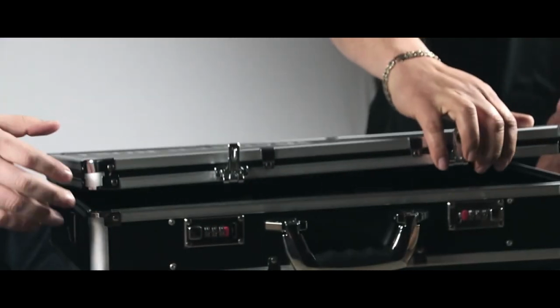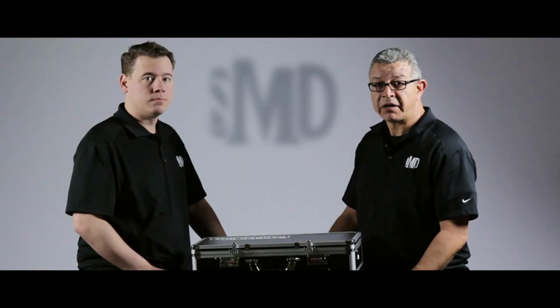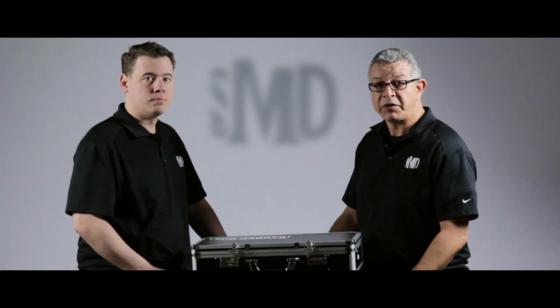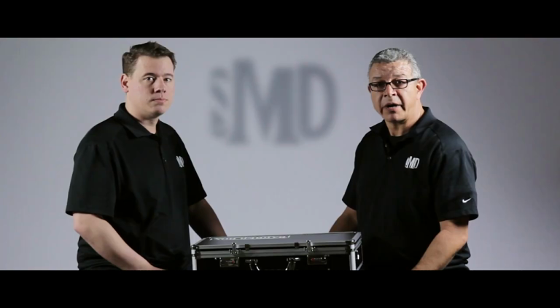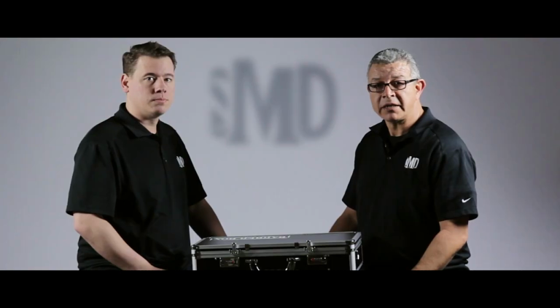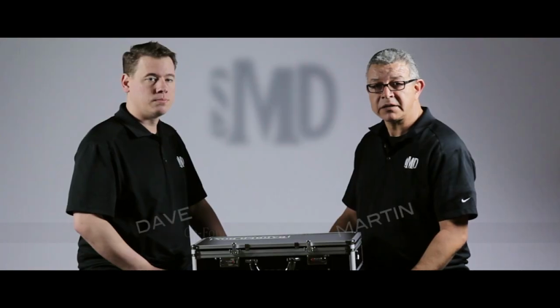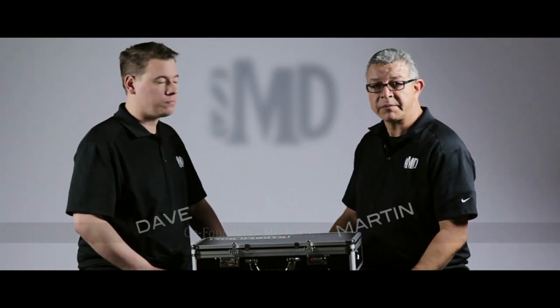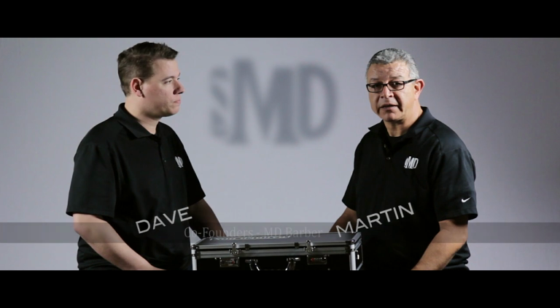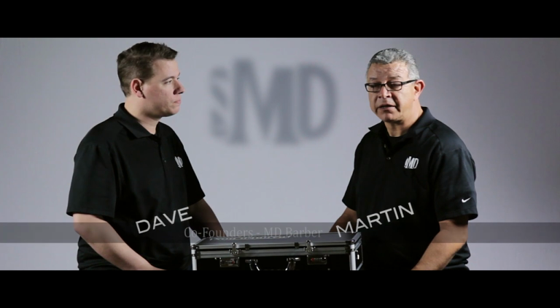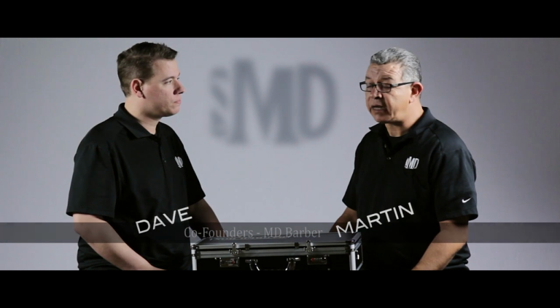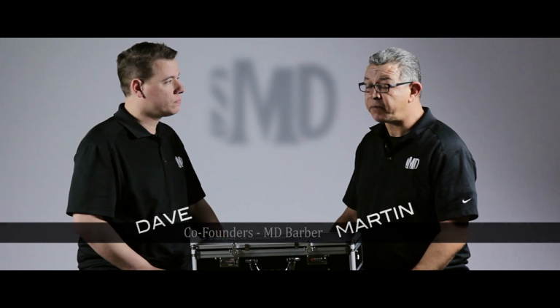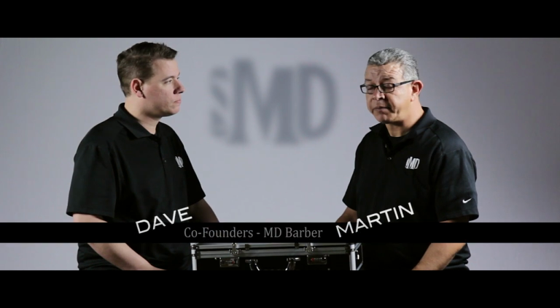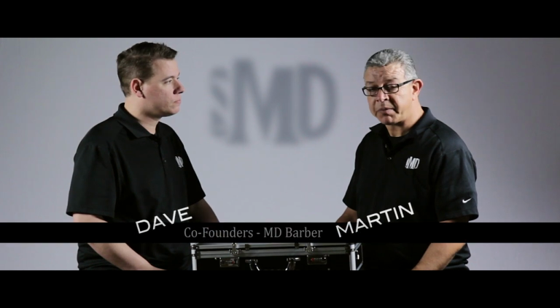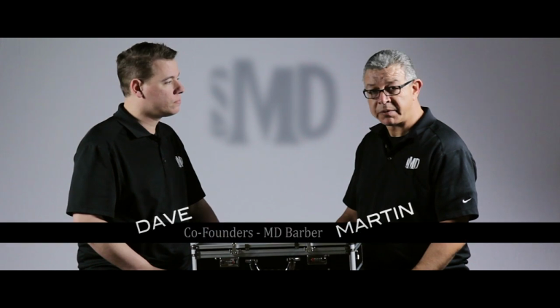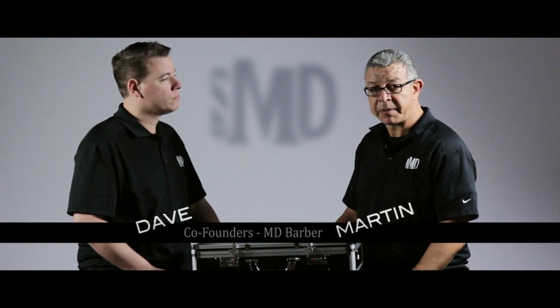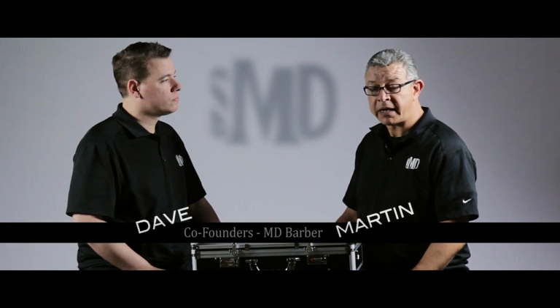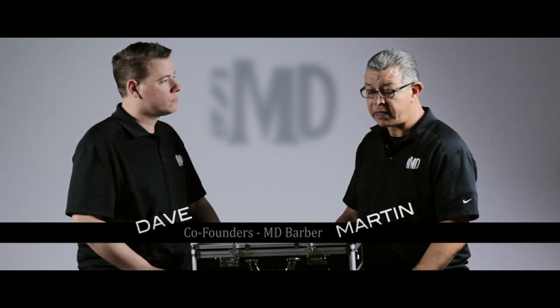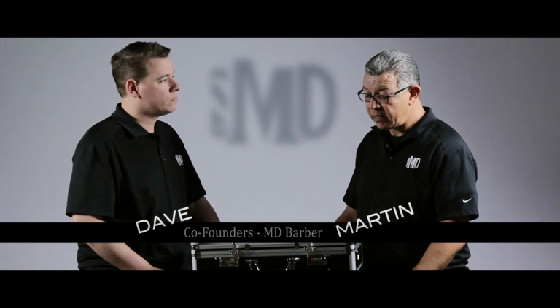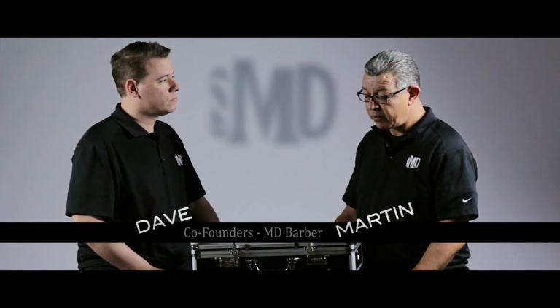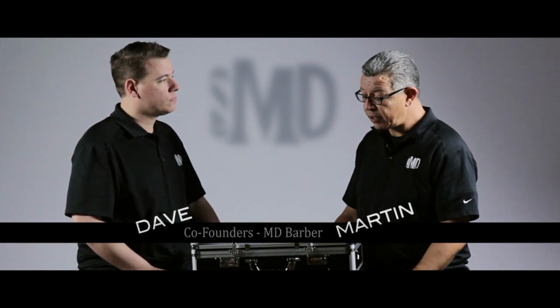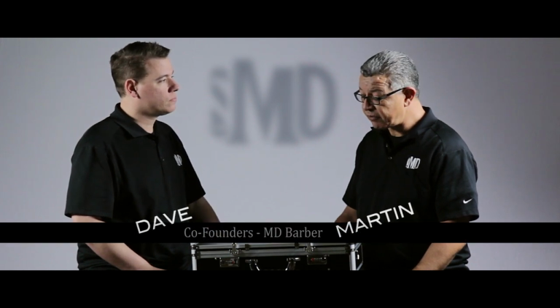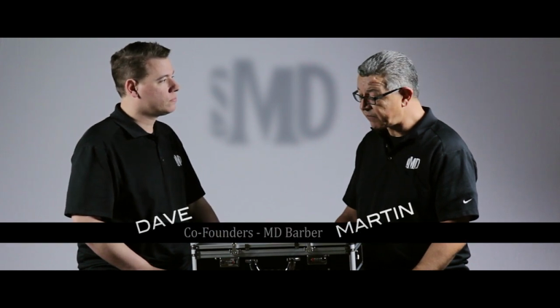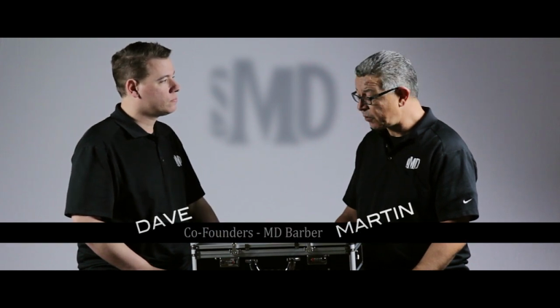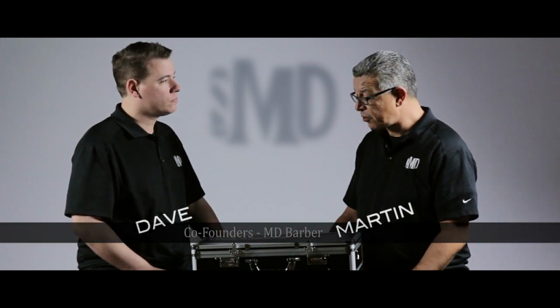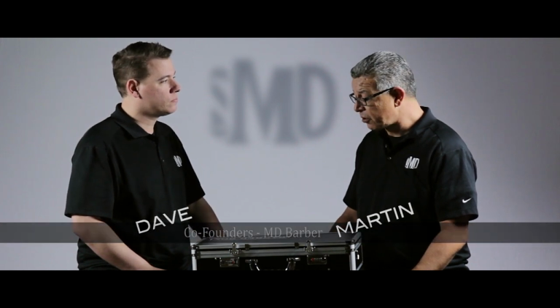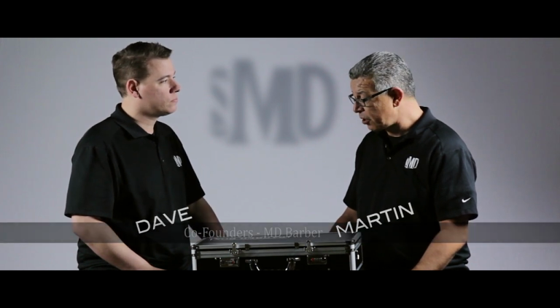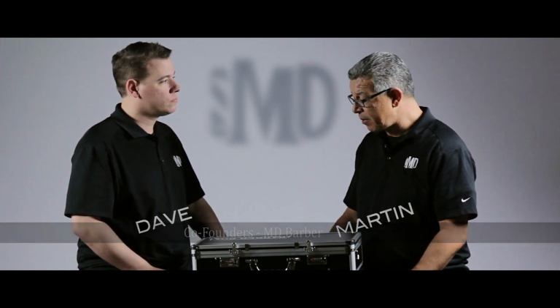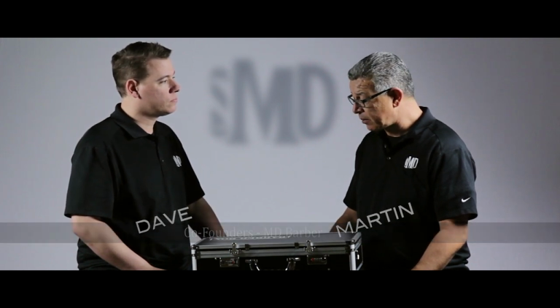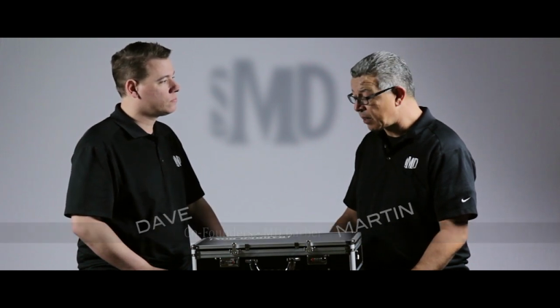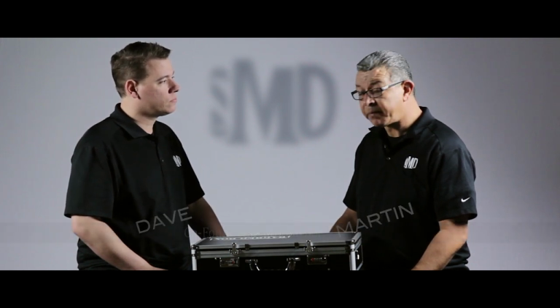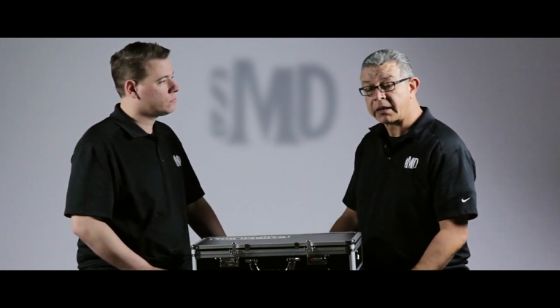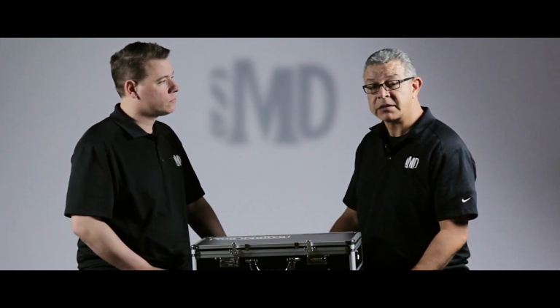Good afternoon, guys. This is Martin and Dave from MD Barber Supply. We're here this afternoon to talk to you about the Barber Box.